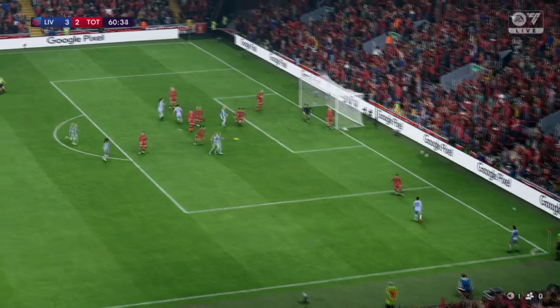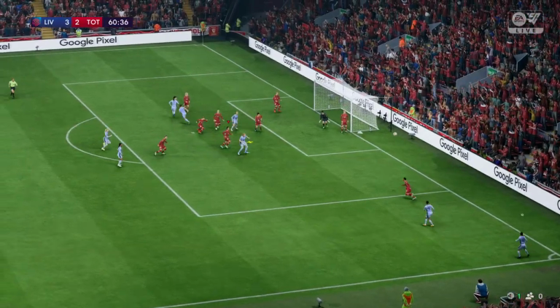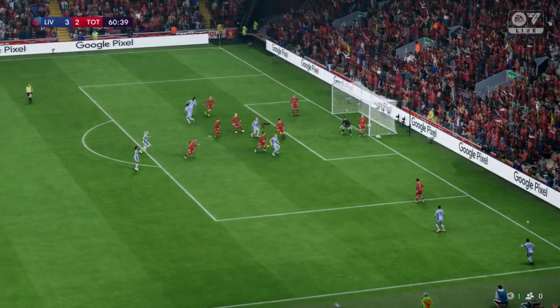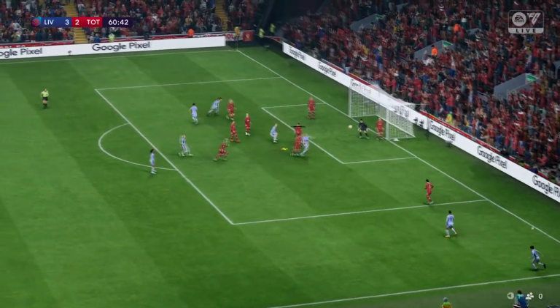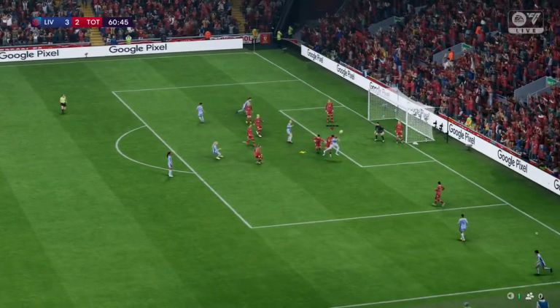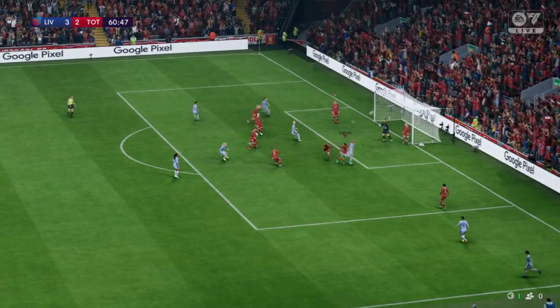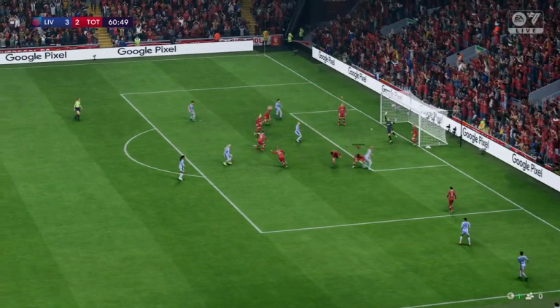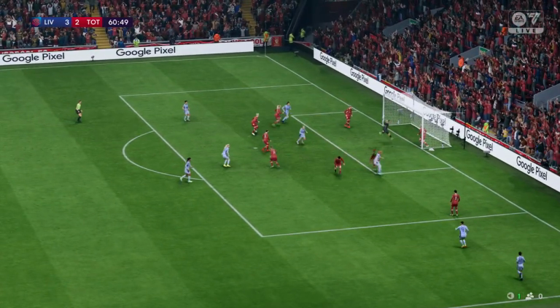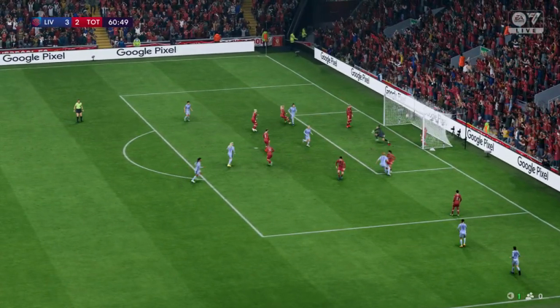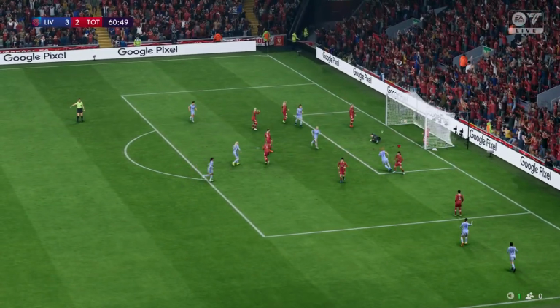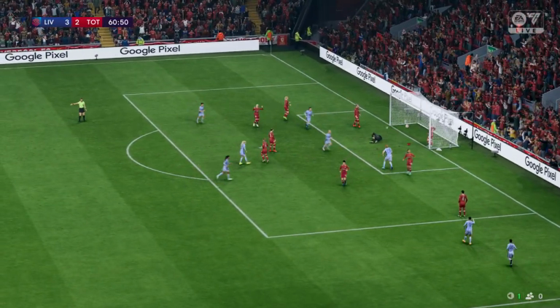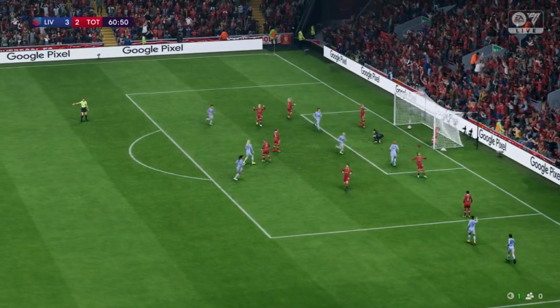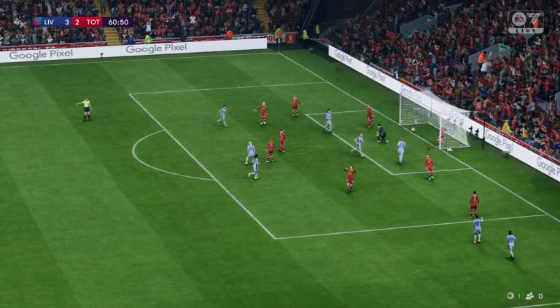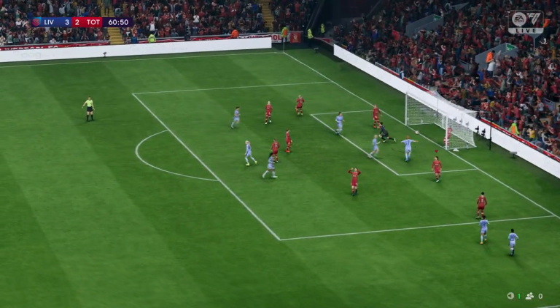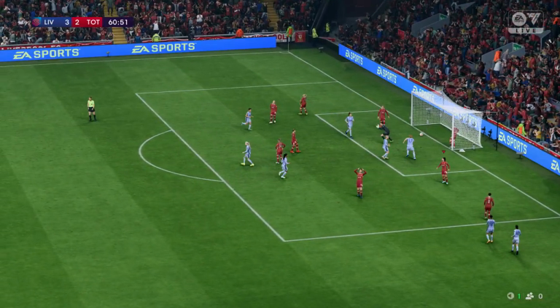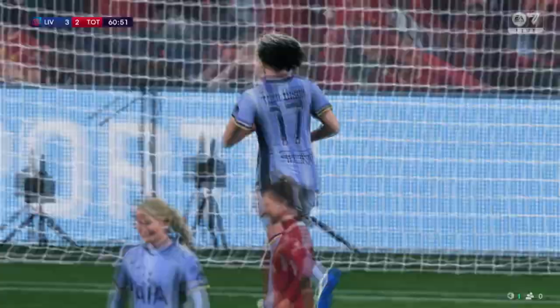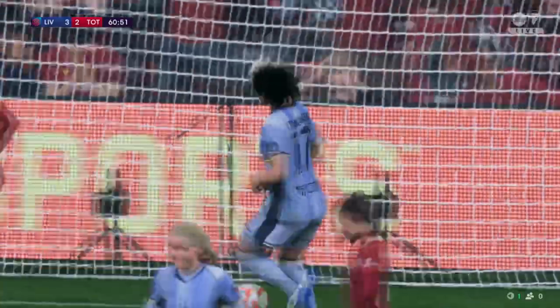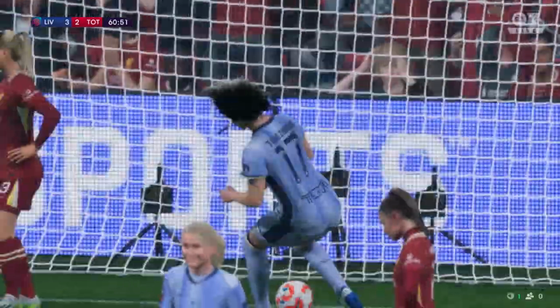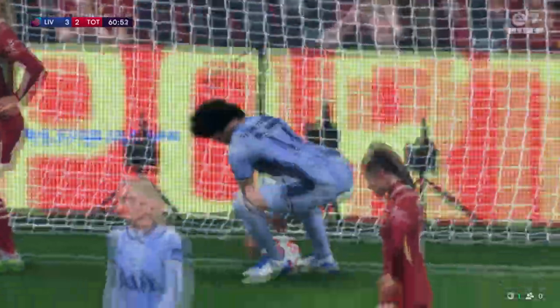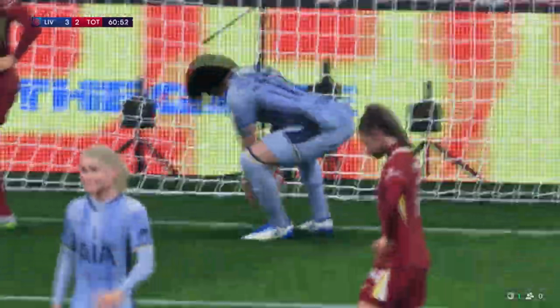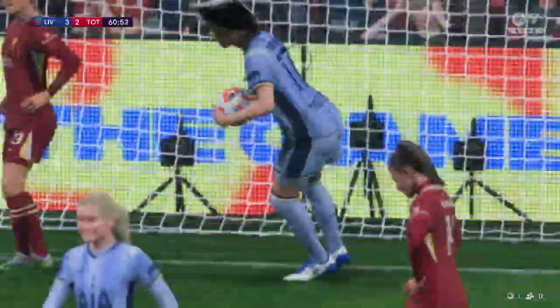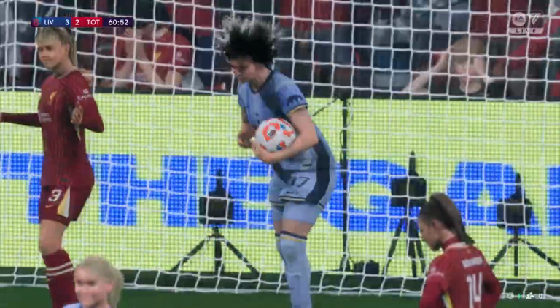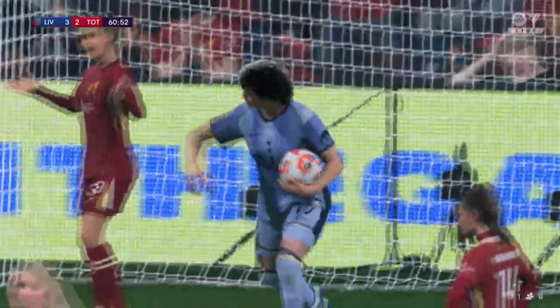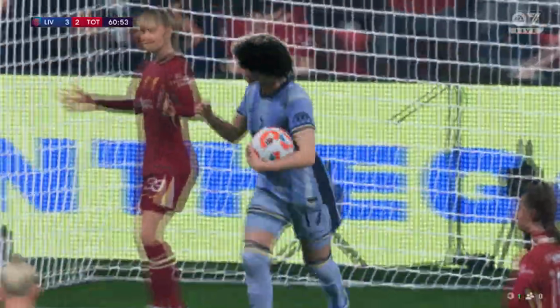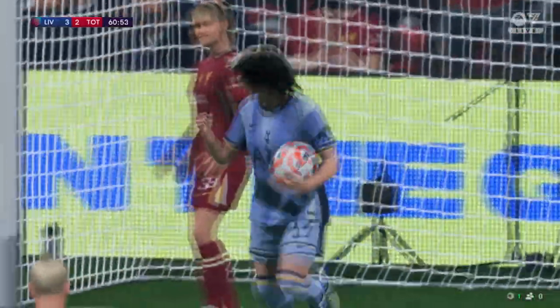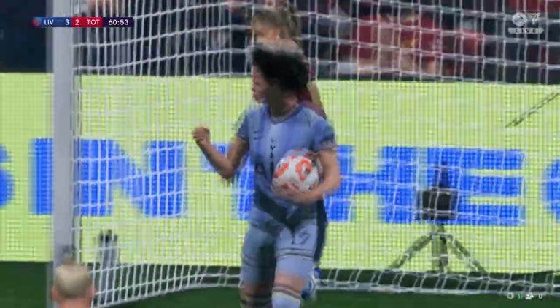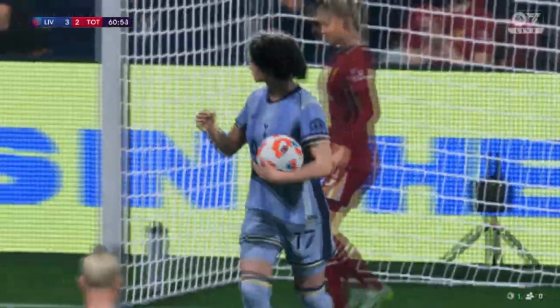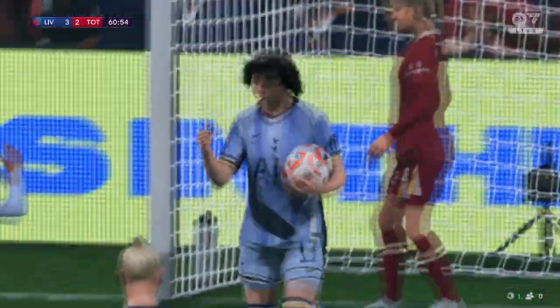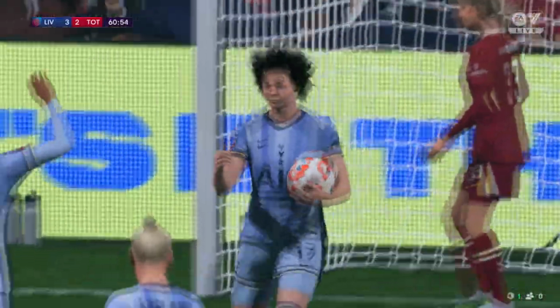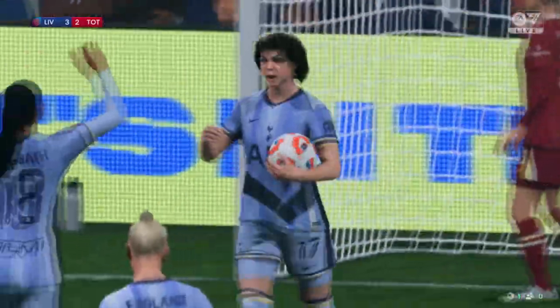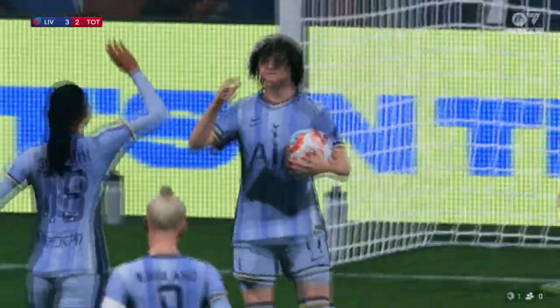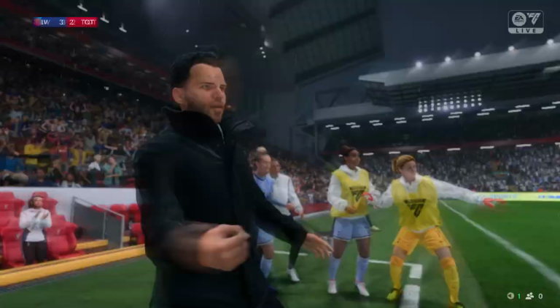Who can they pick out? In it goes to square the game — what a contest this is turning out to be!